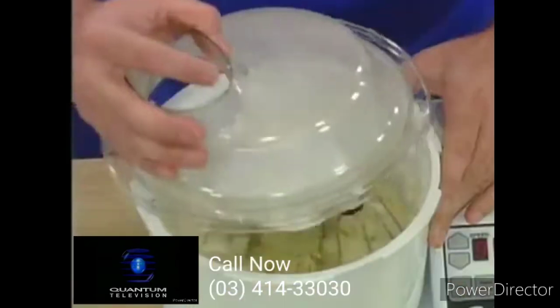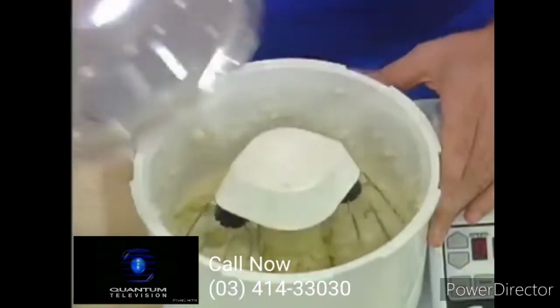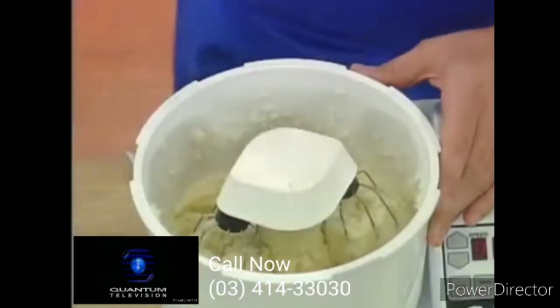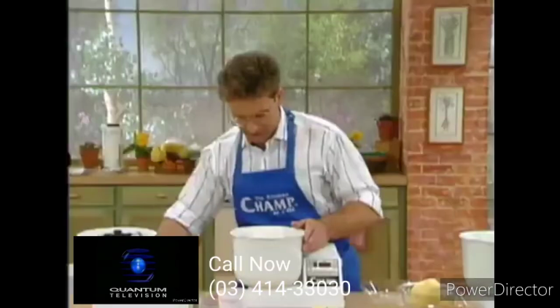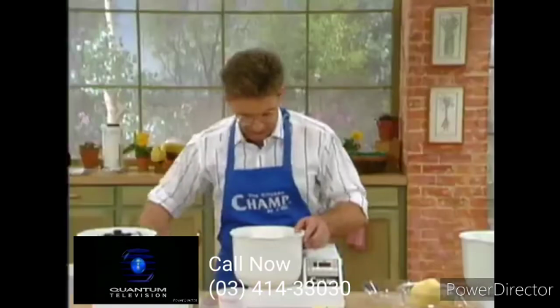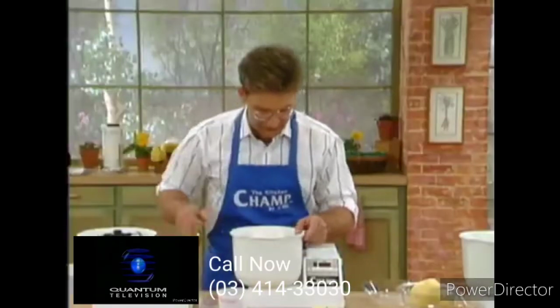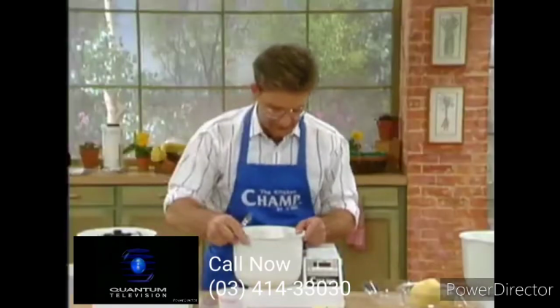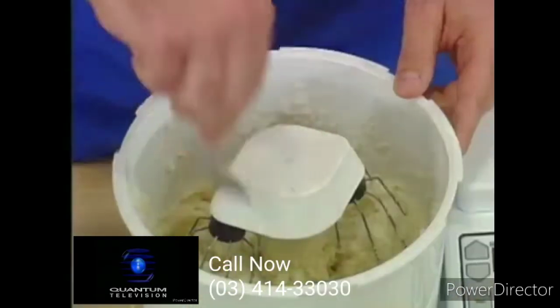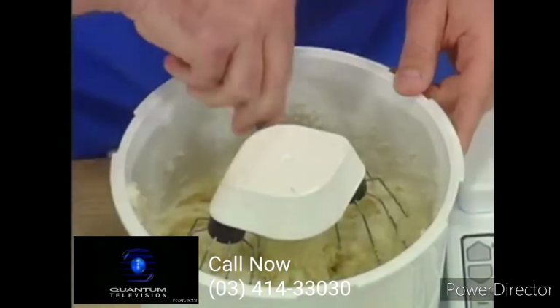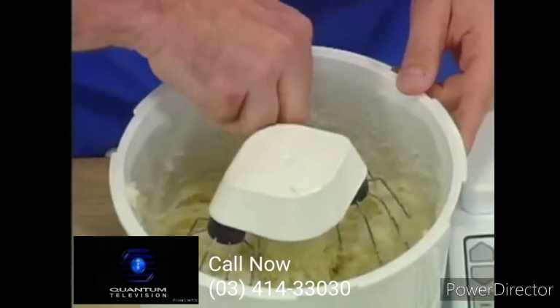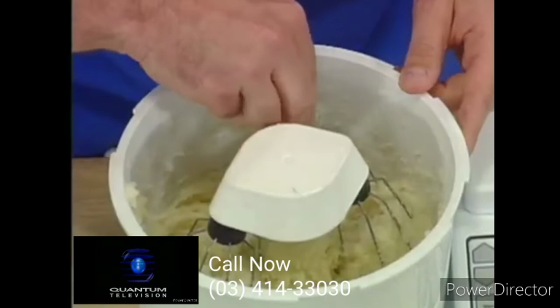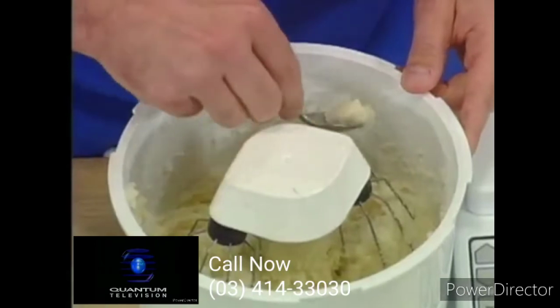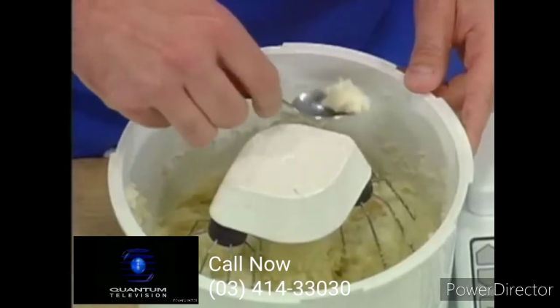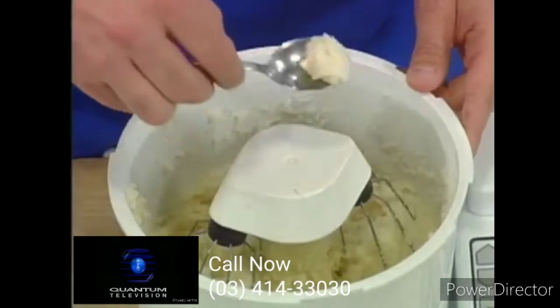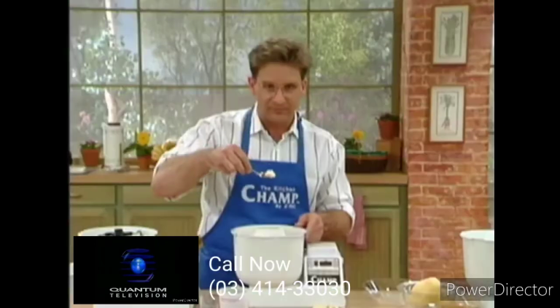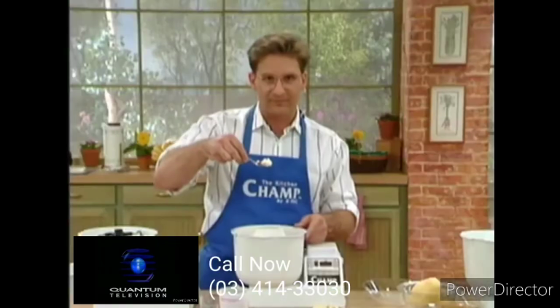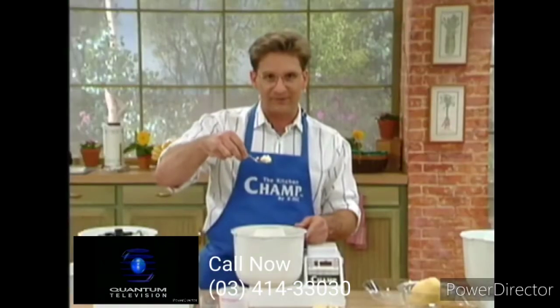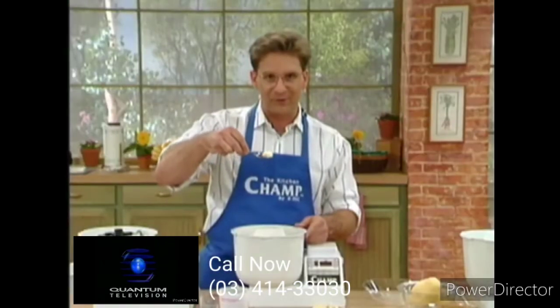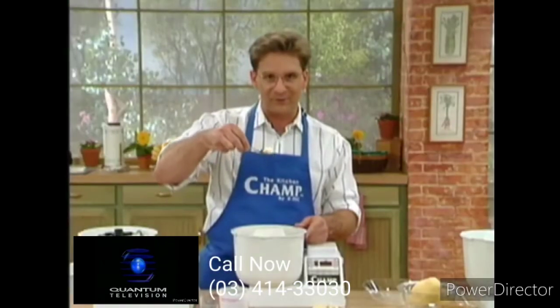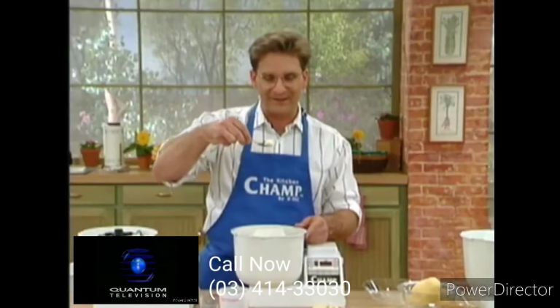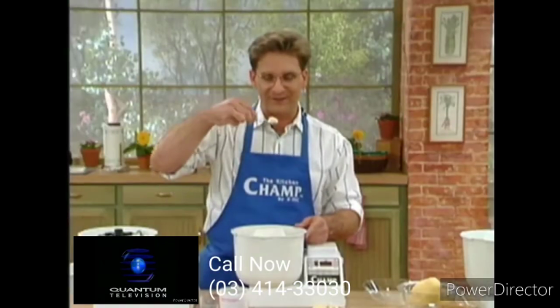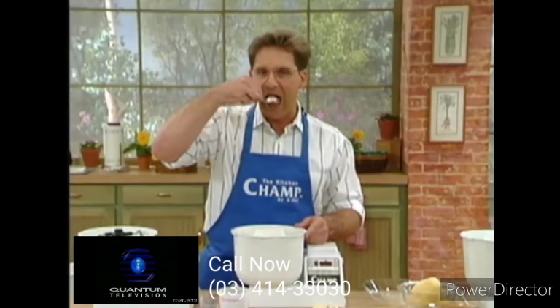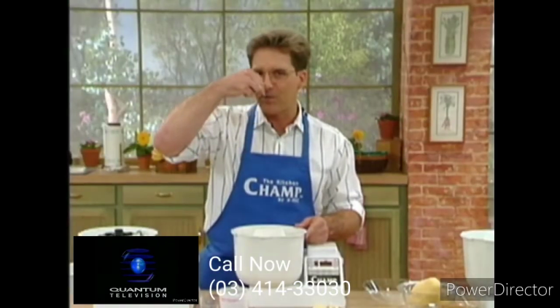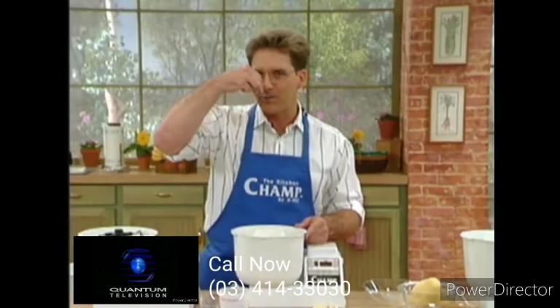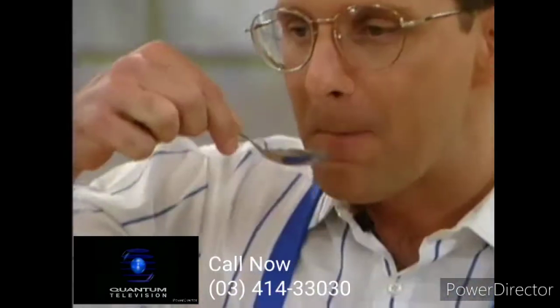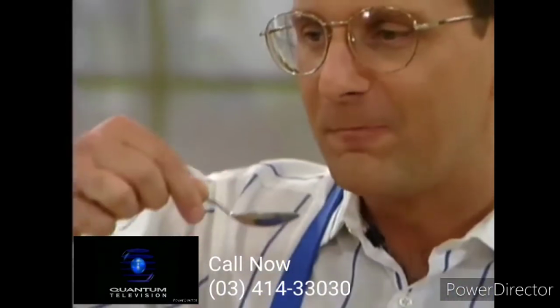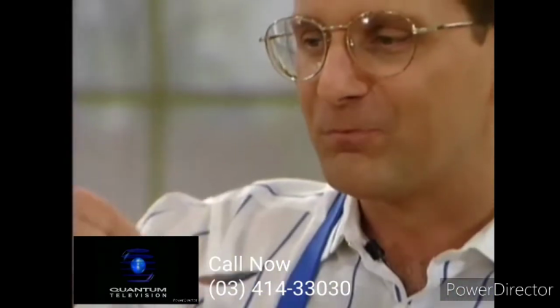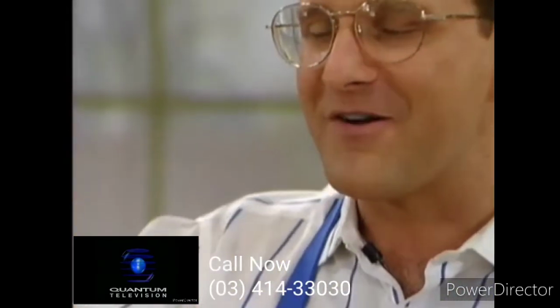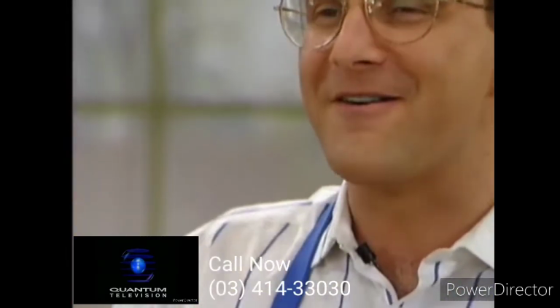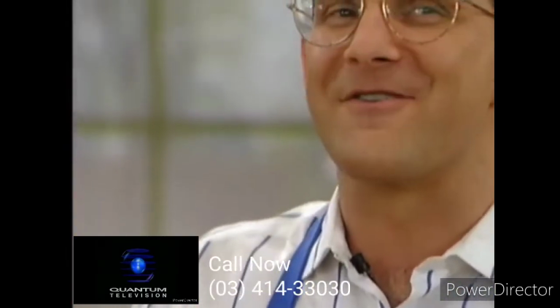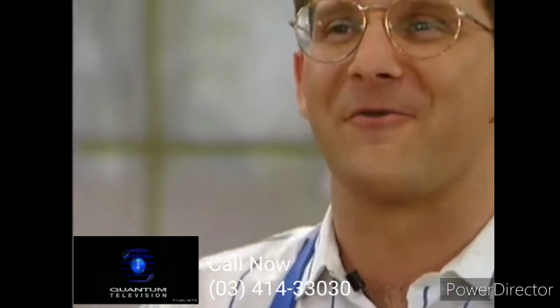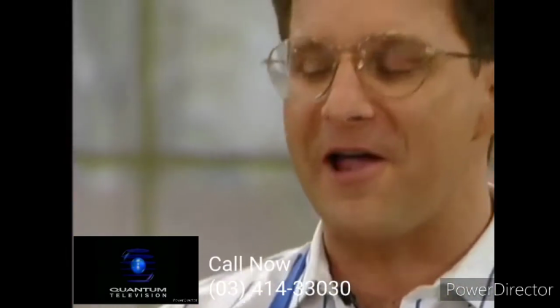Take the lid off. This looks great. Here's our mashed potatoes — they're great.